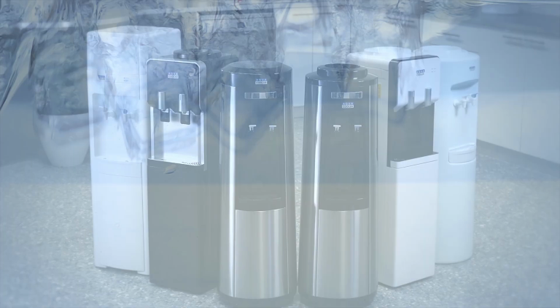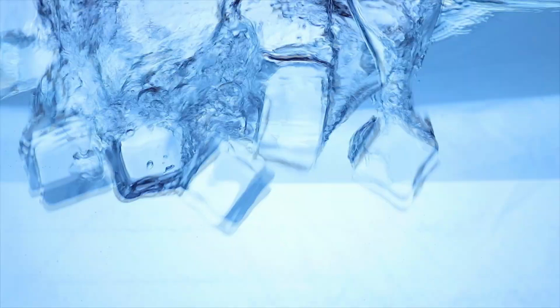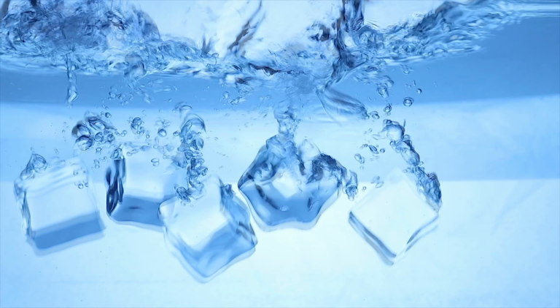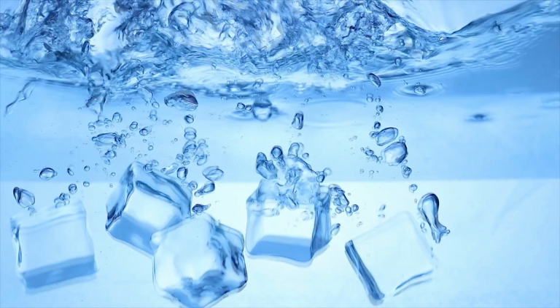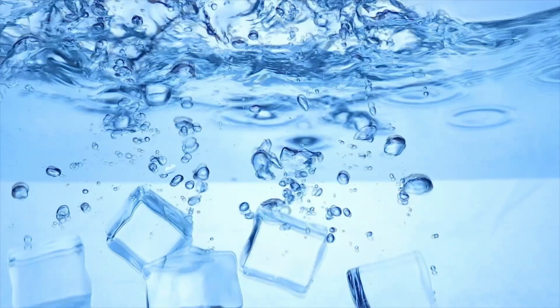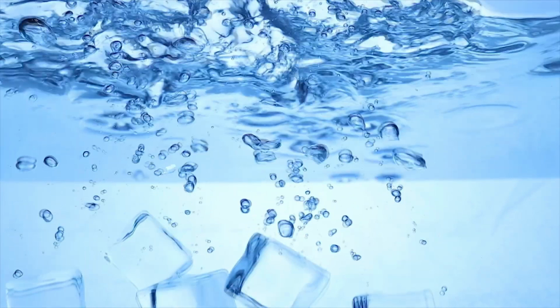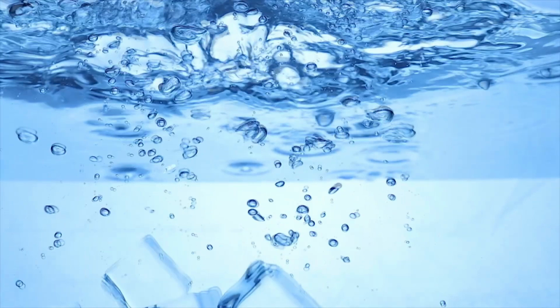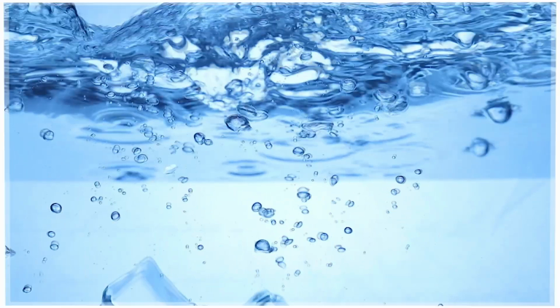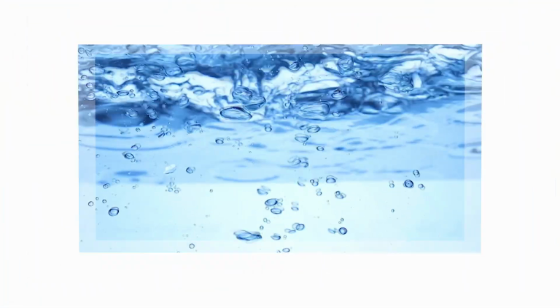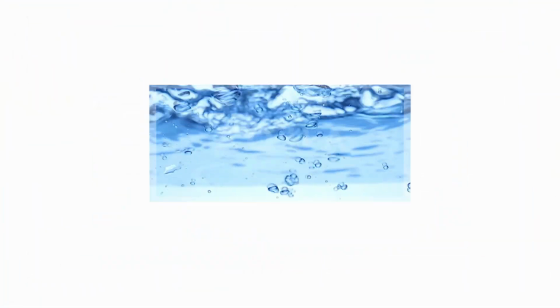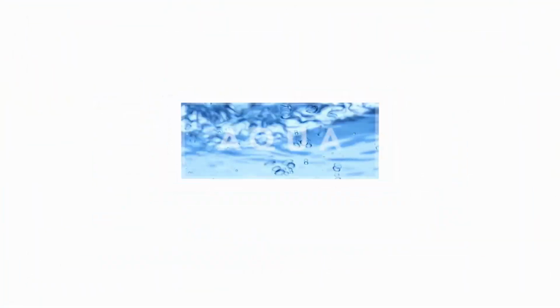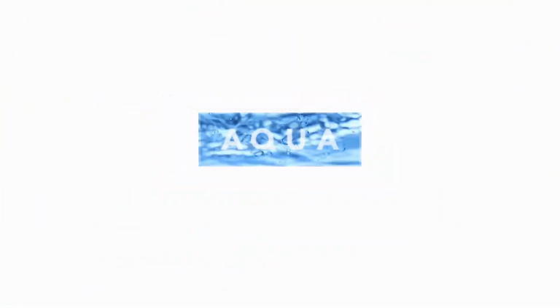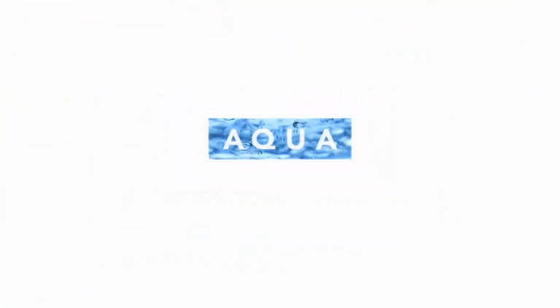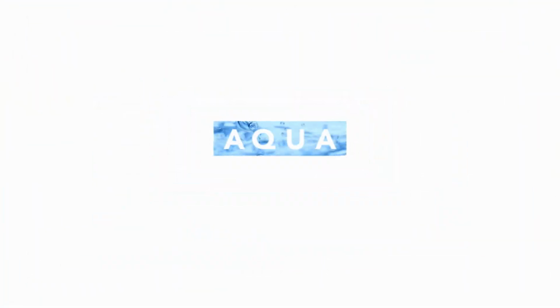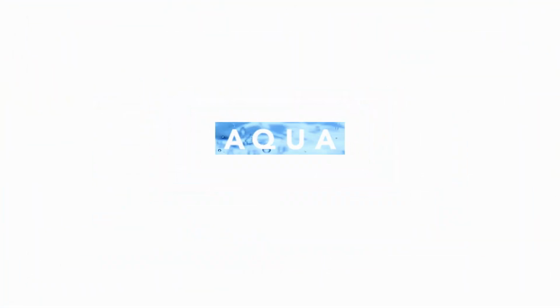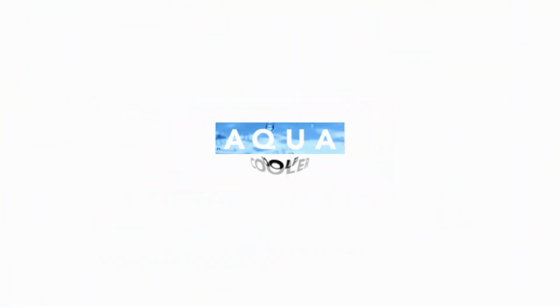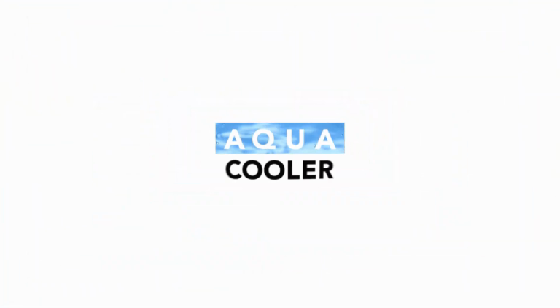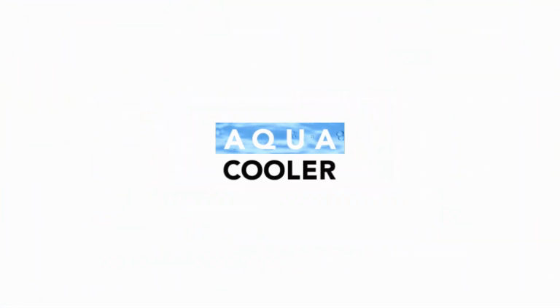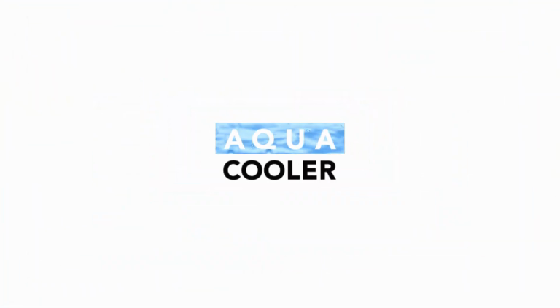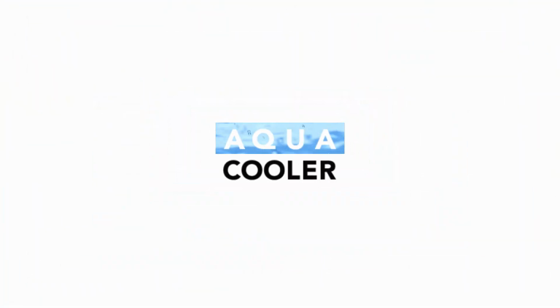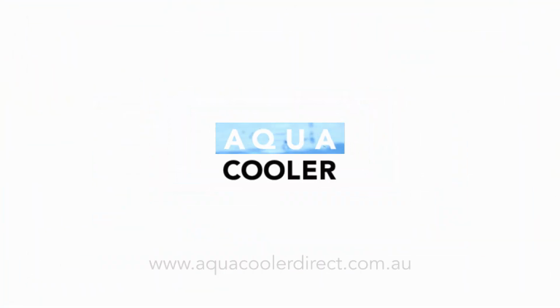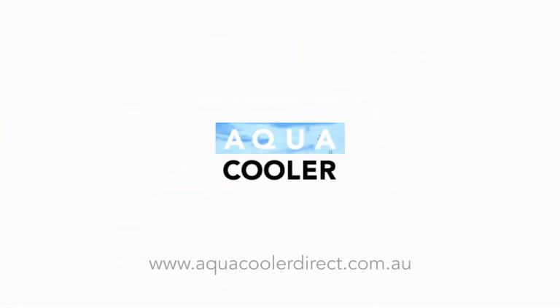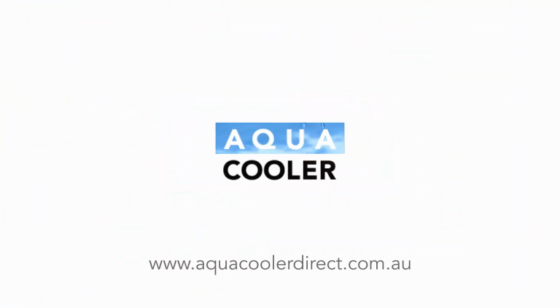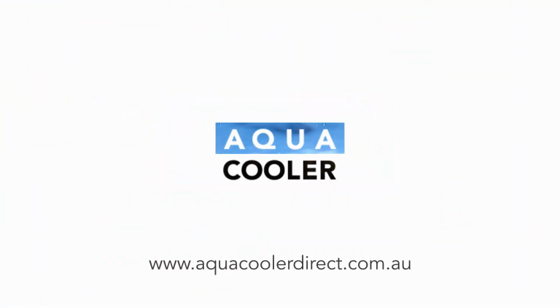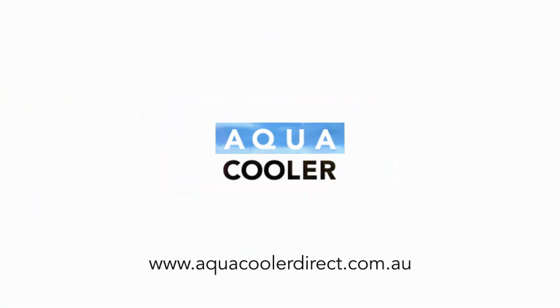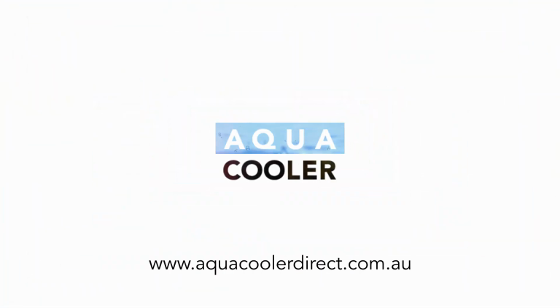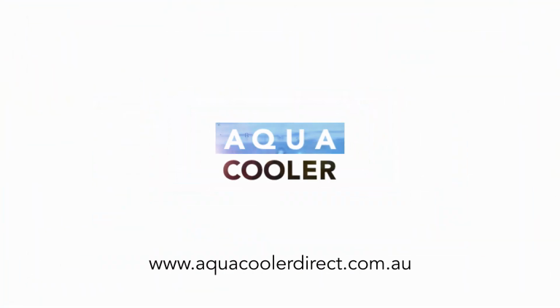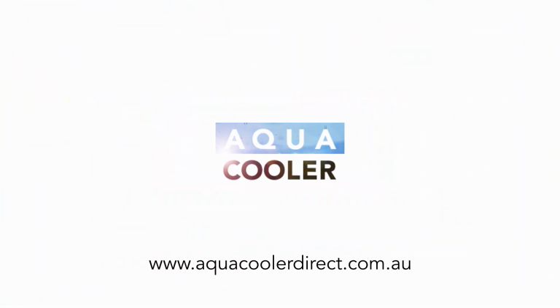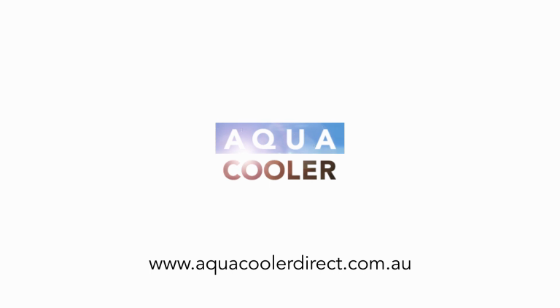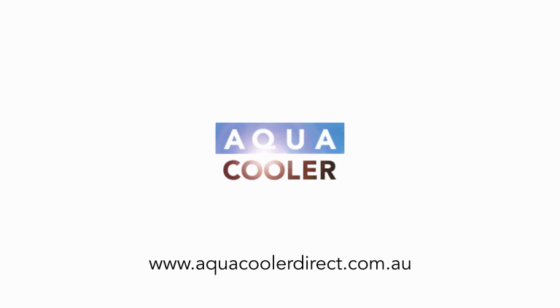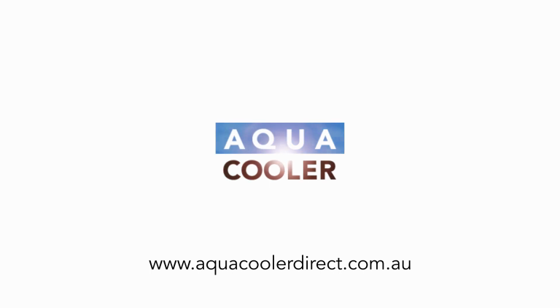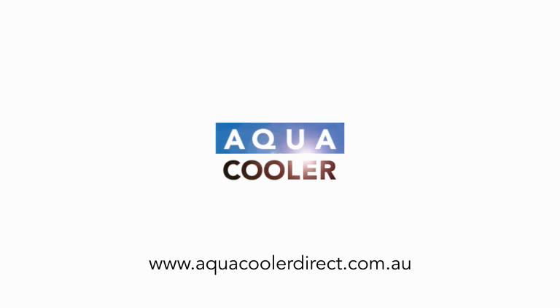For more information on our full product range of drinking water solutions, head to aquacoolerdirect.com.au.